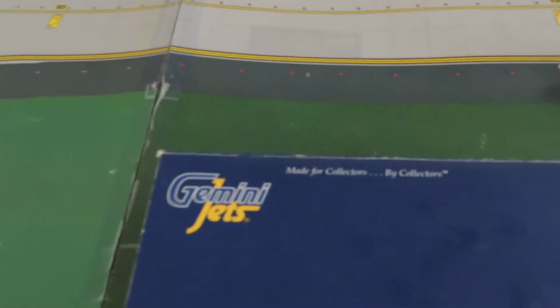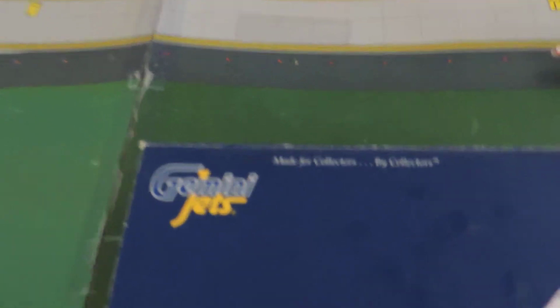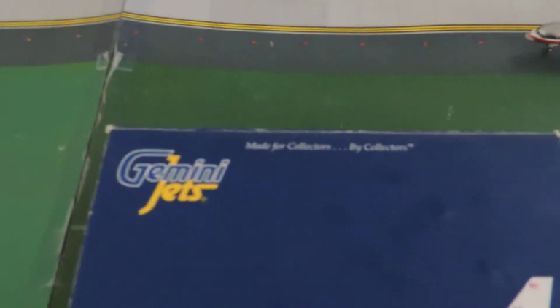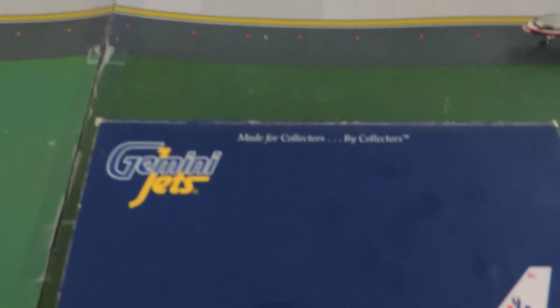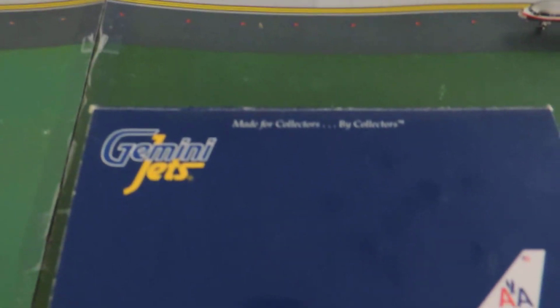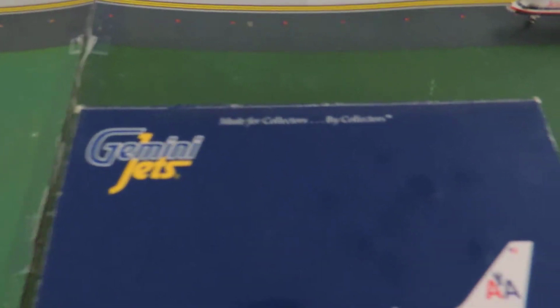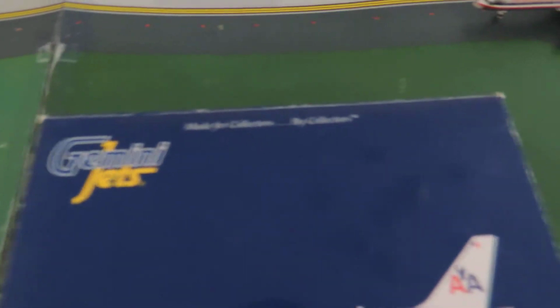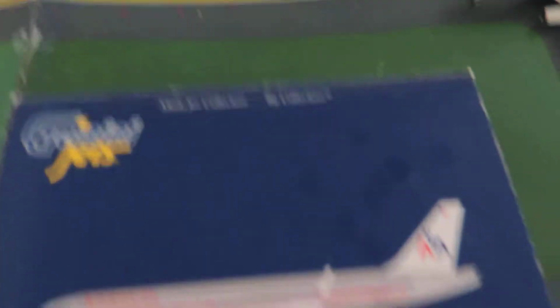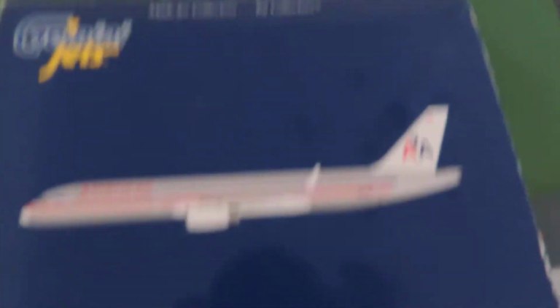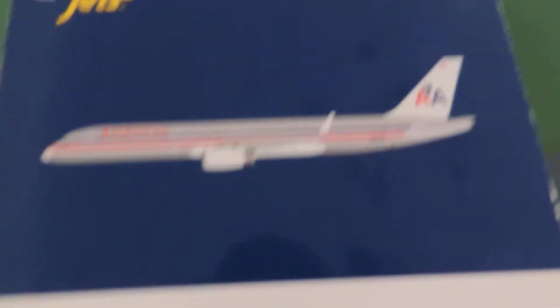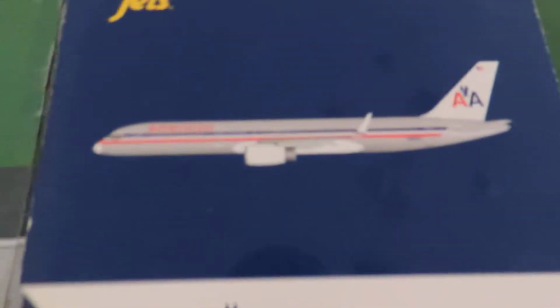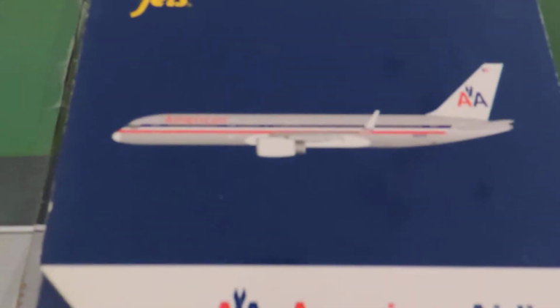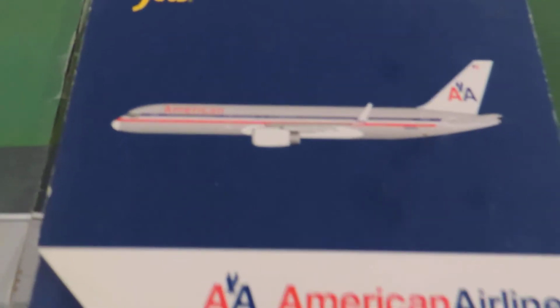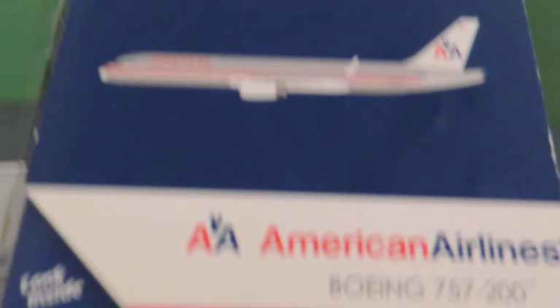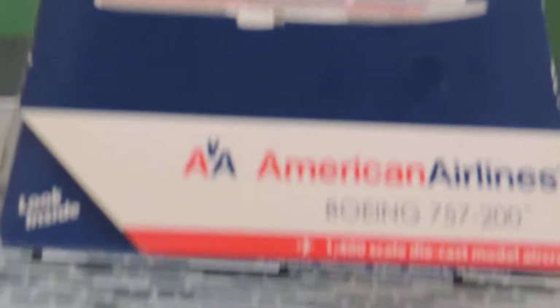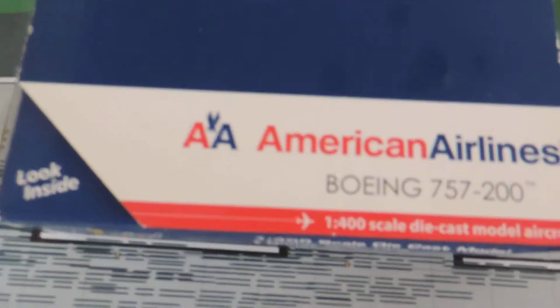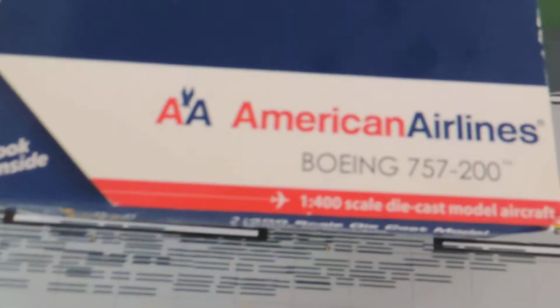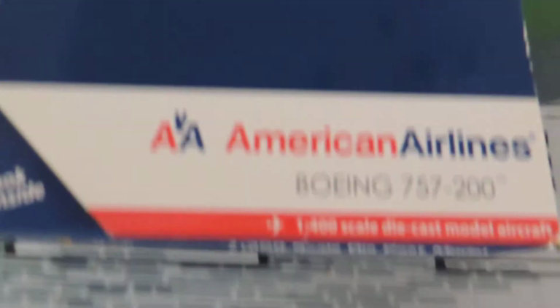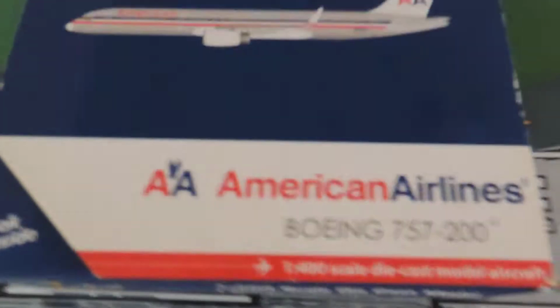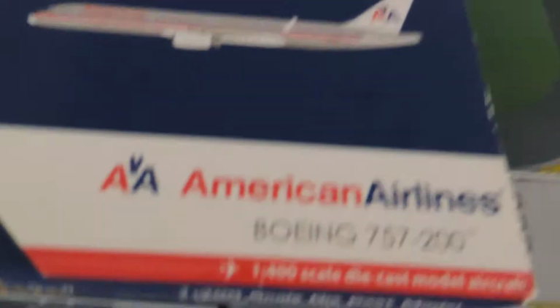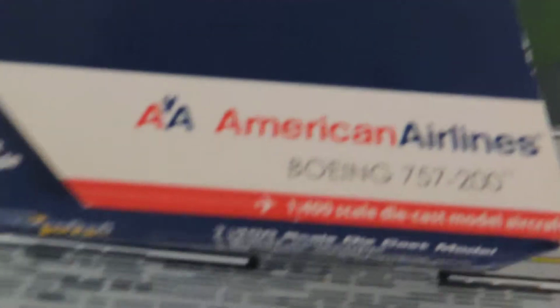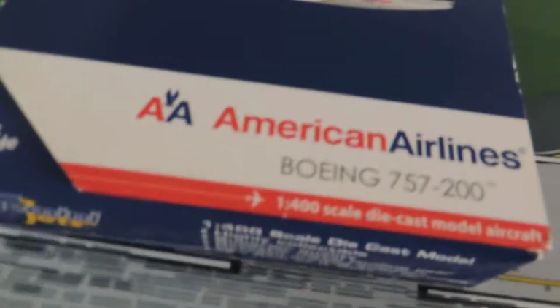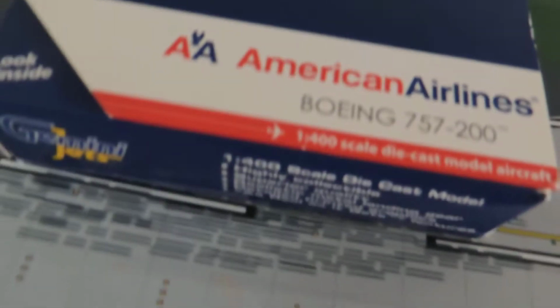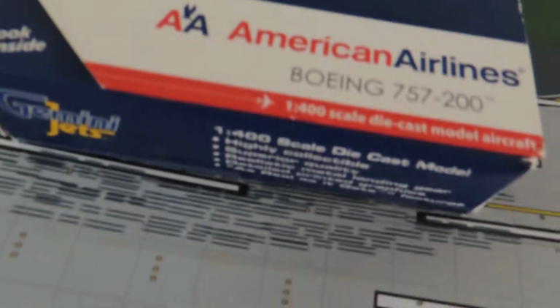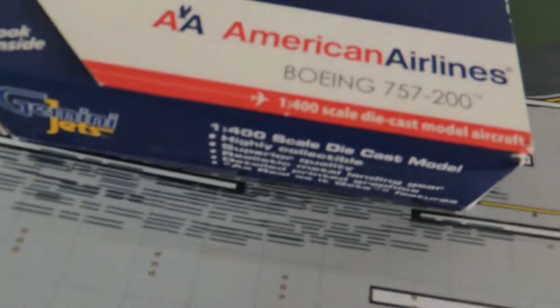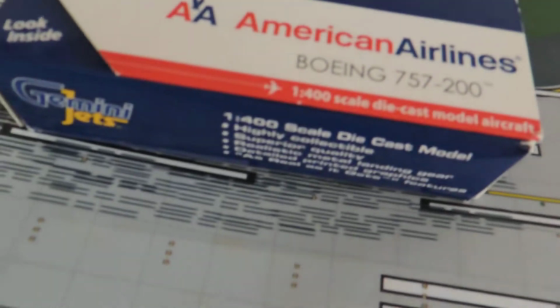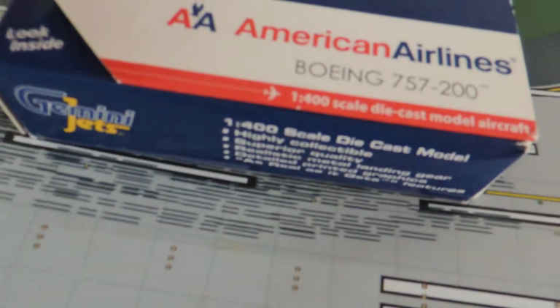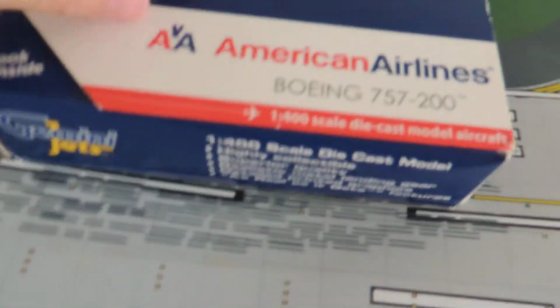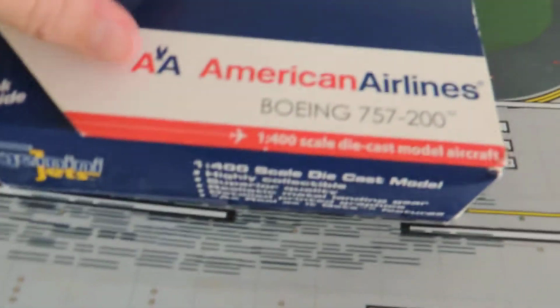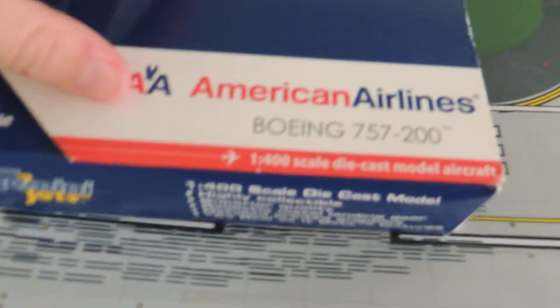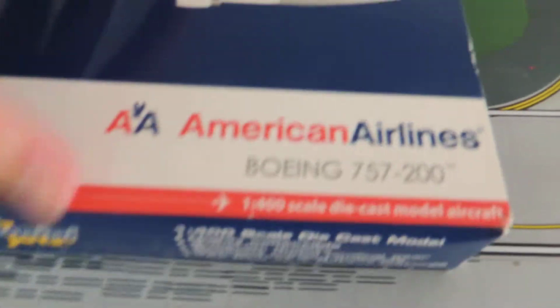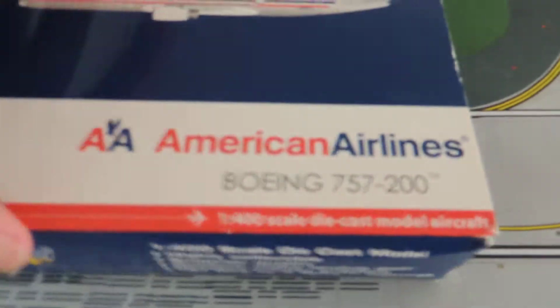Gemini Jets — made for collectors by collectors. The aircraft: American Airlines Boeing 757-200.